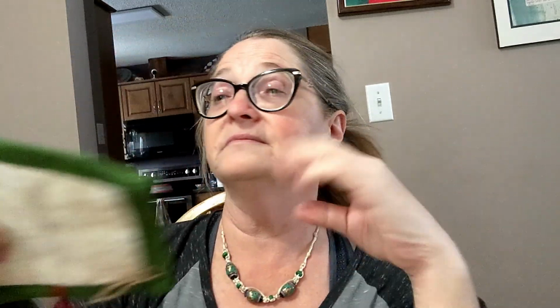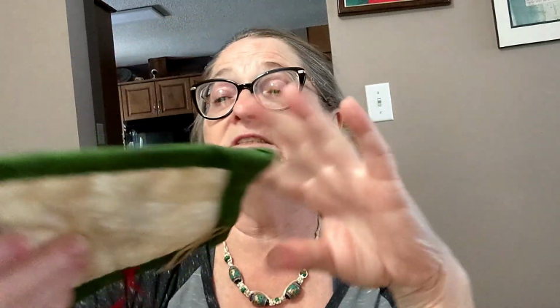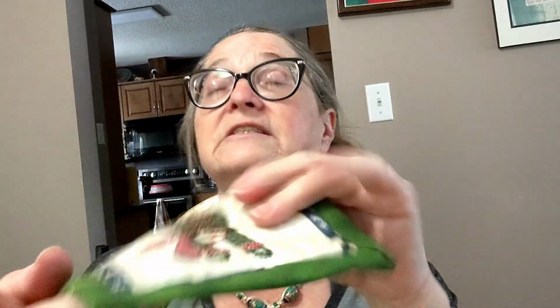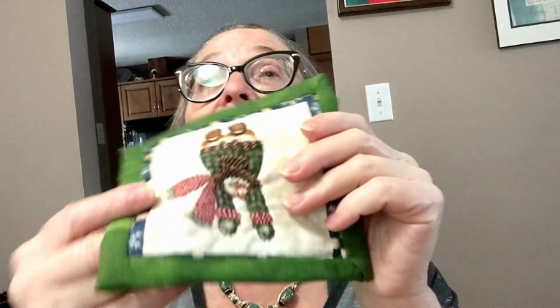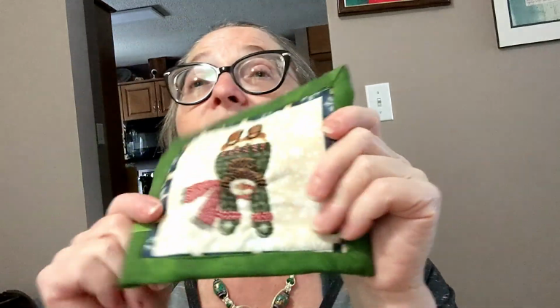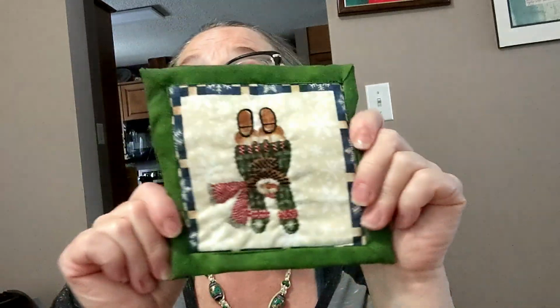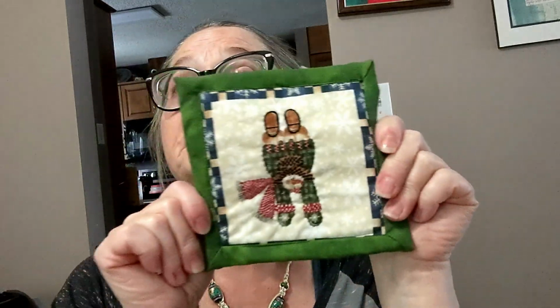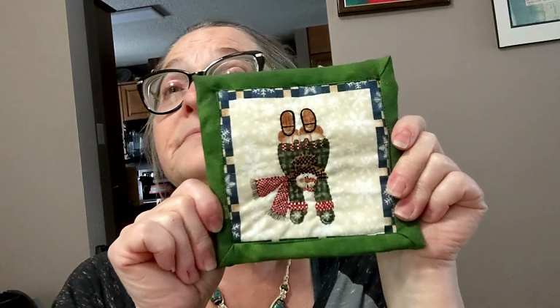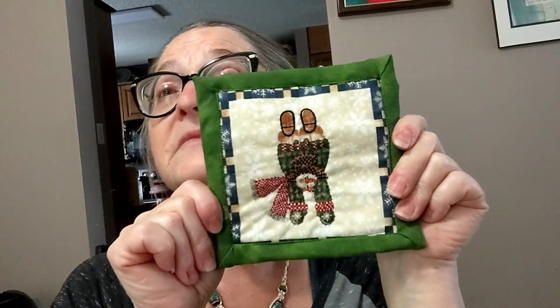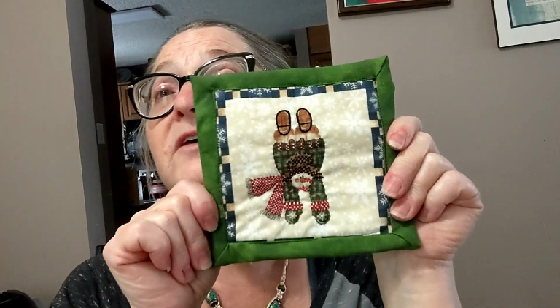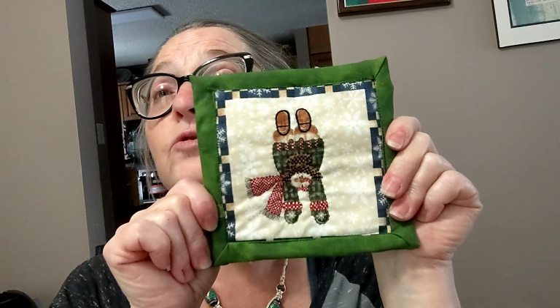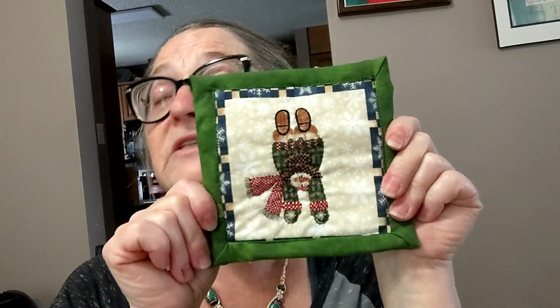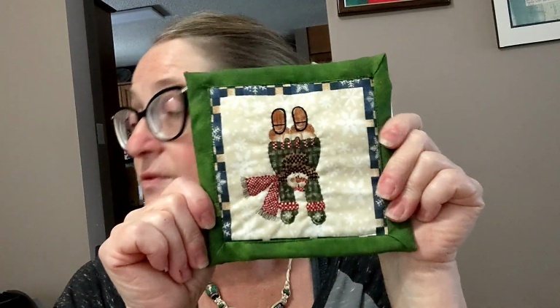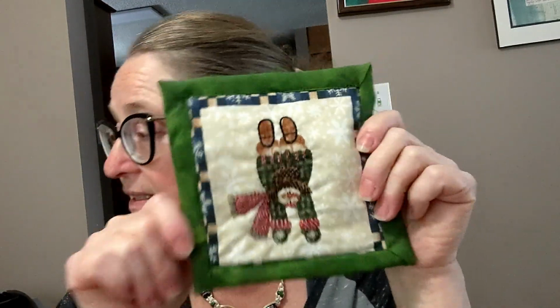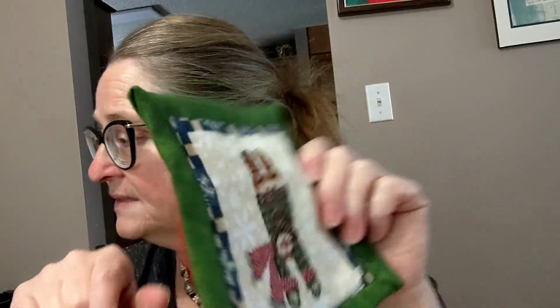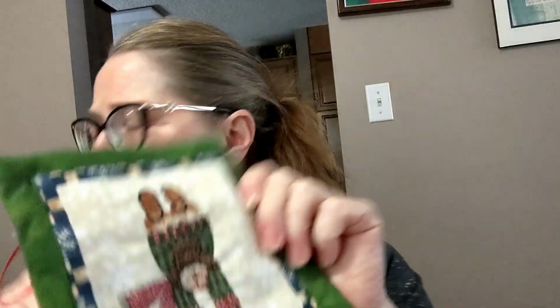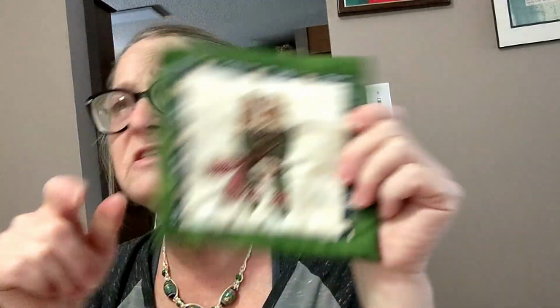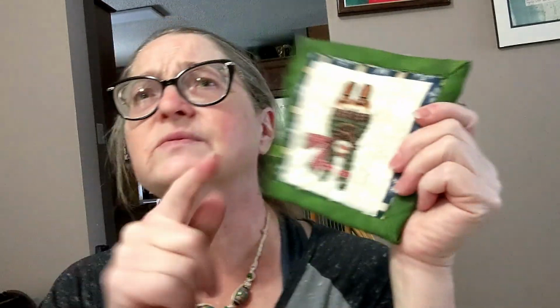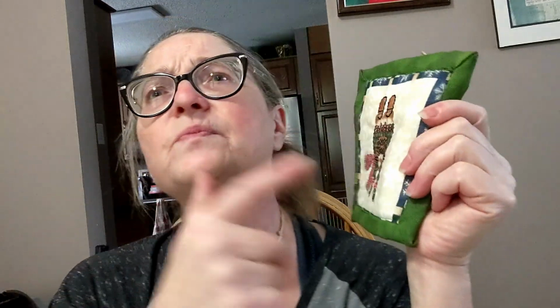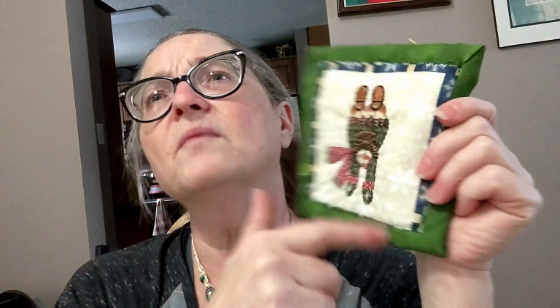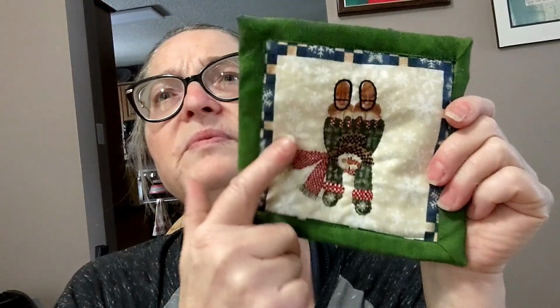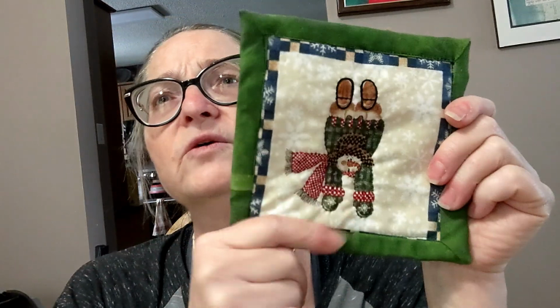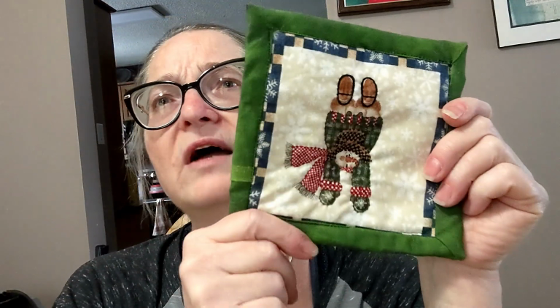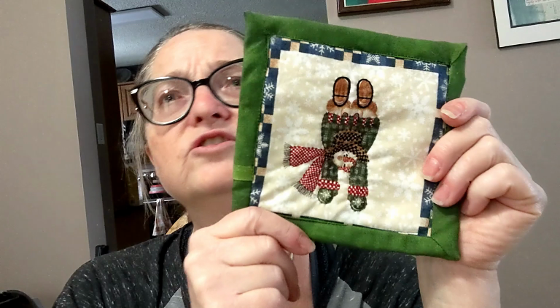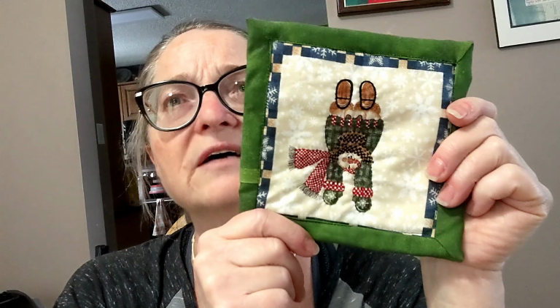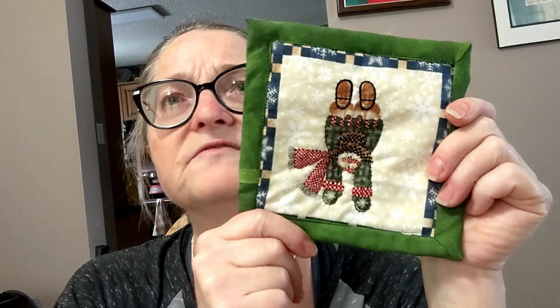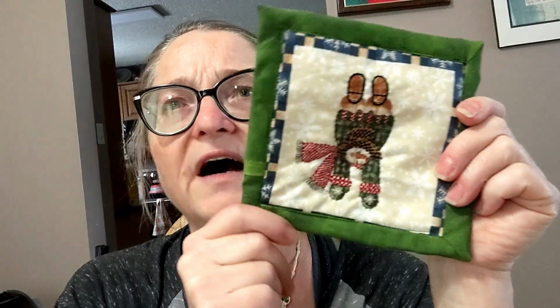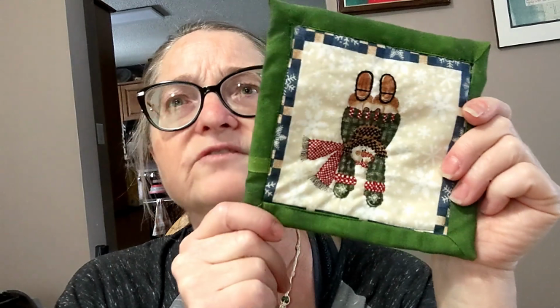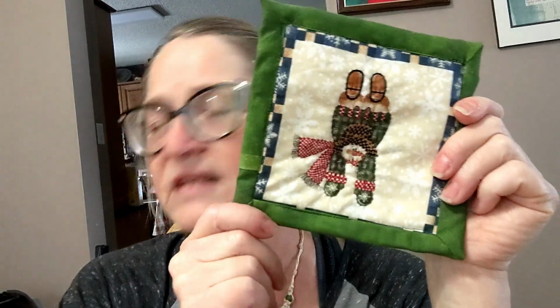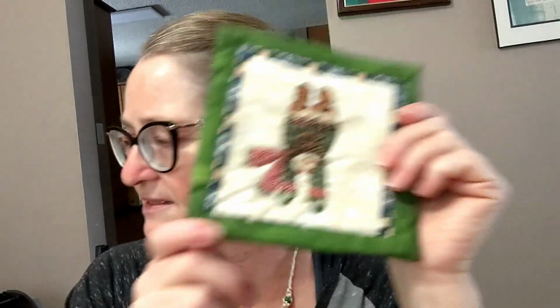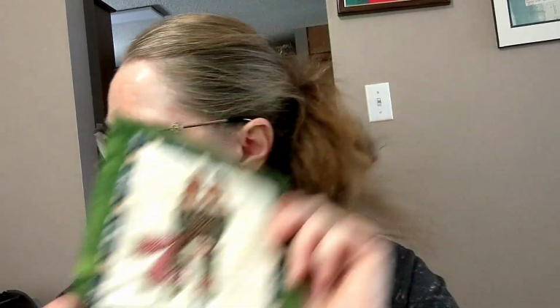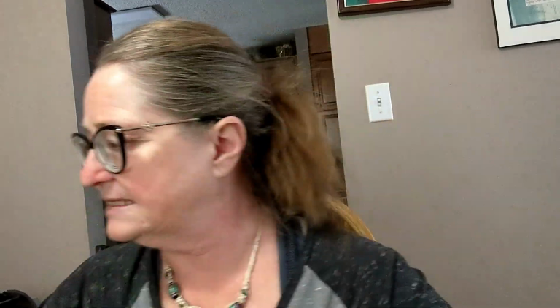Here's another quilted one. This was probably around 2005 or 2006.